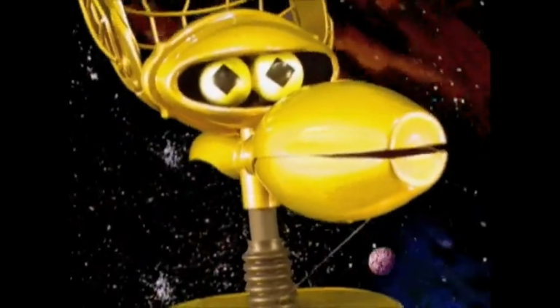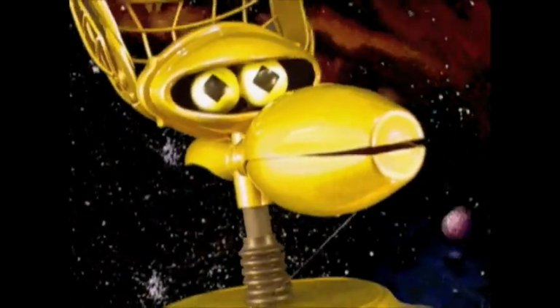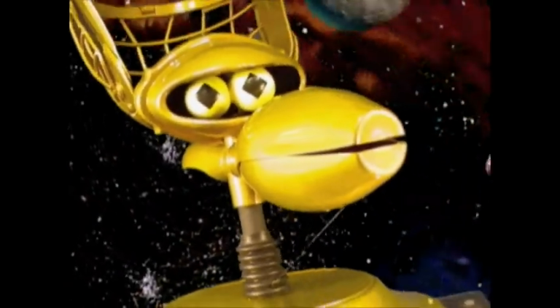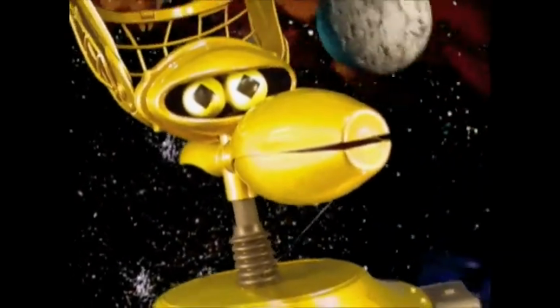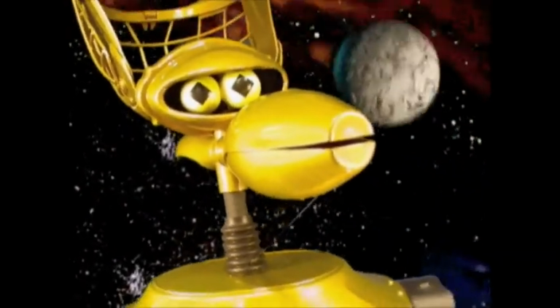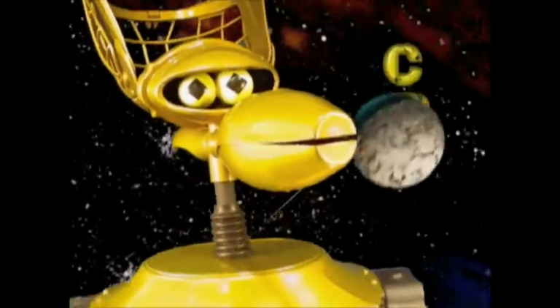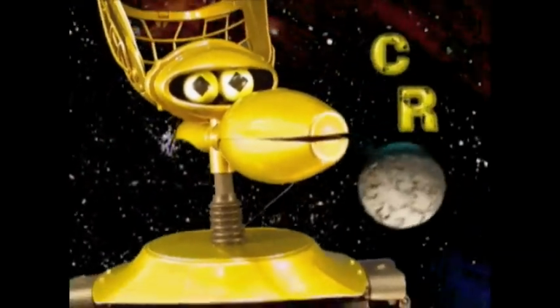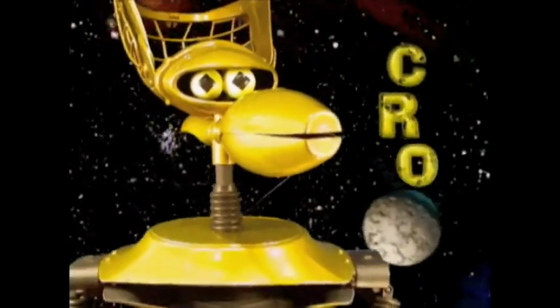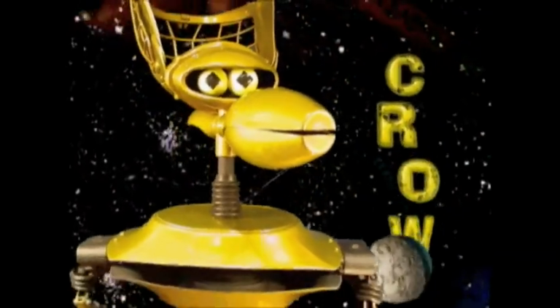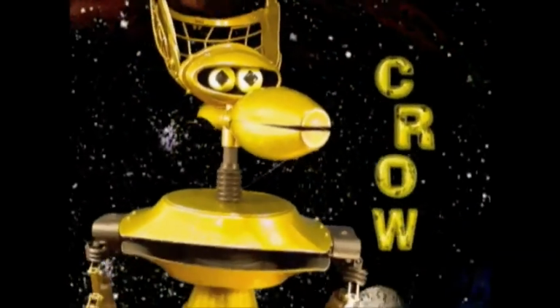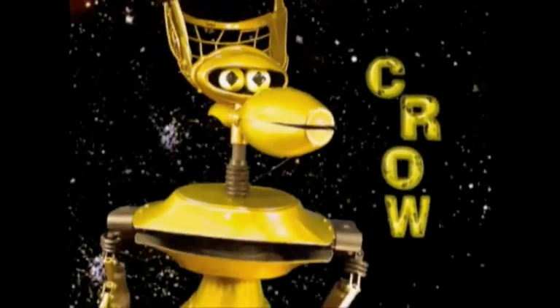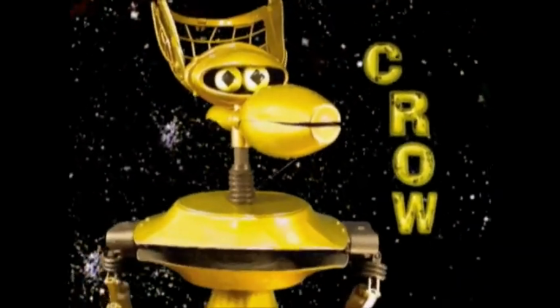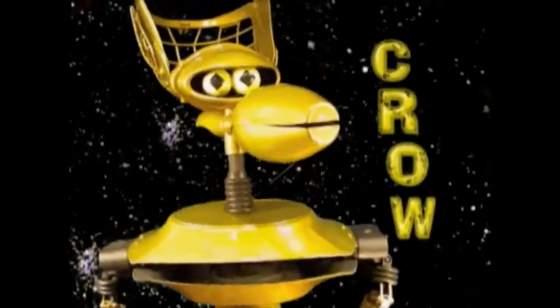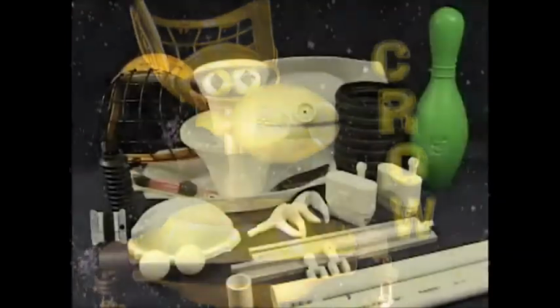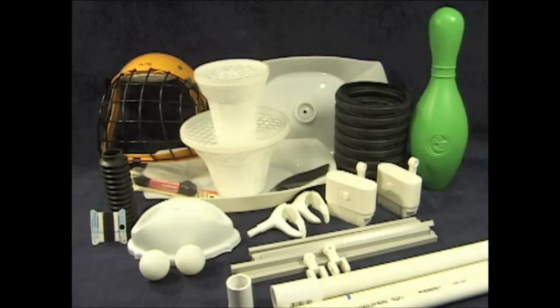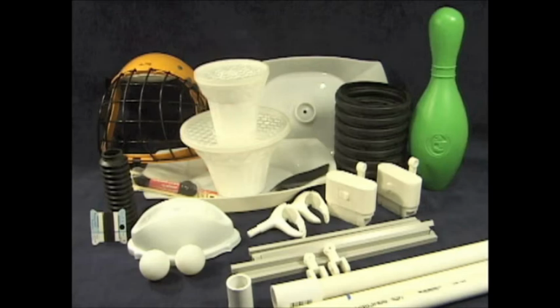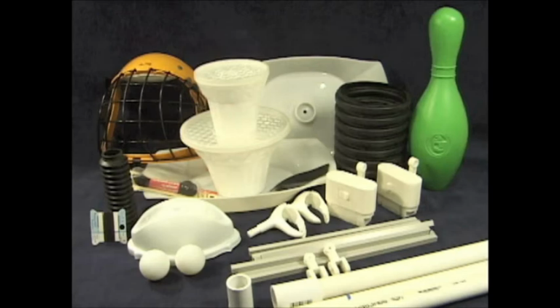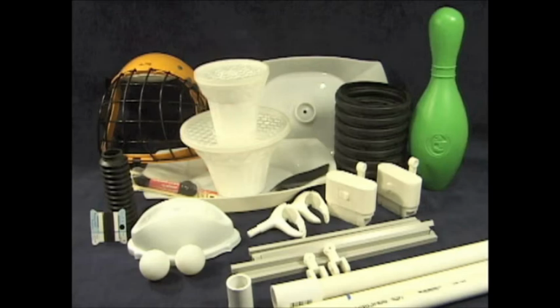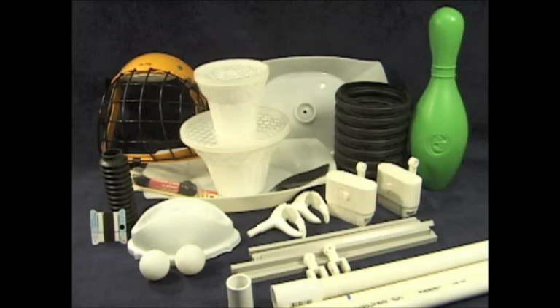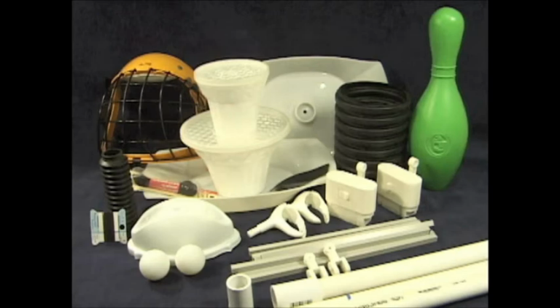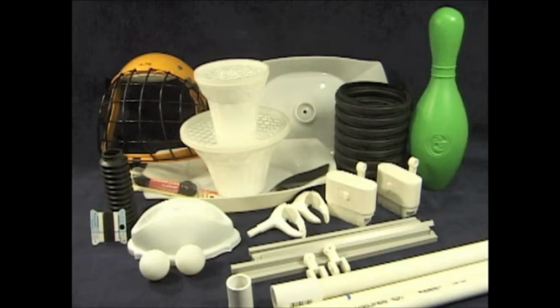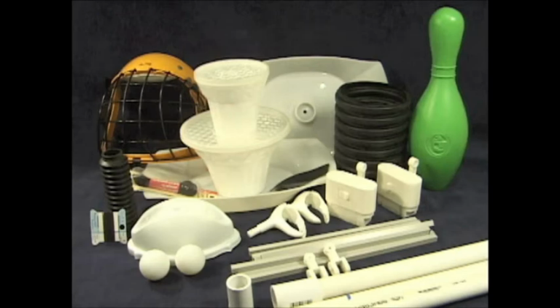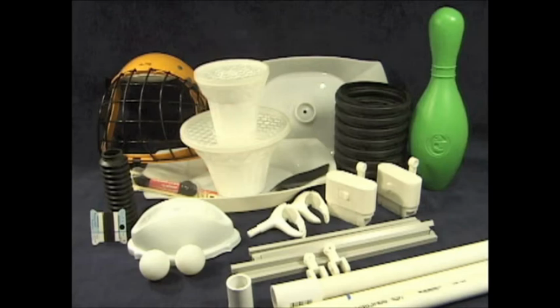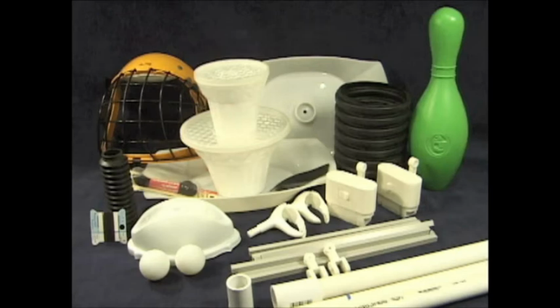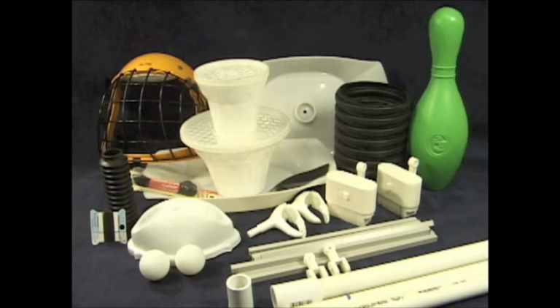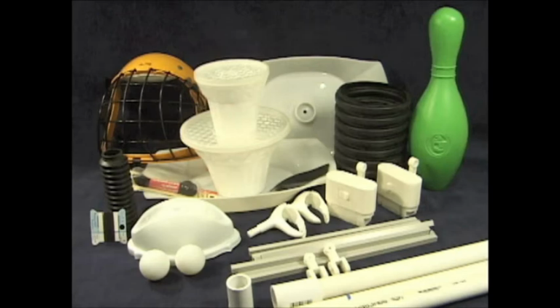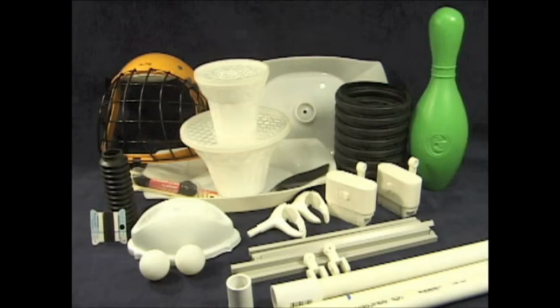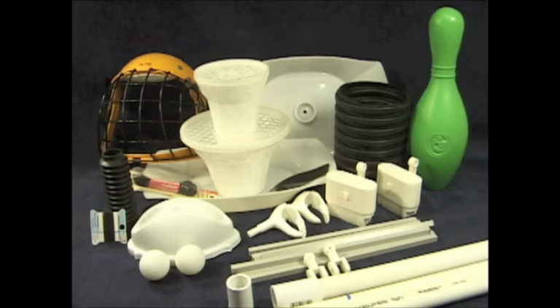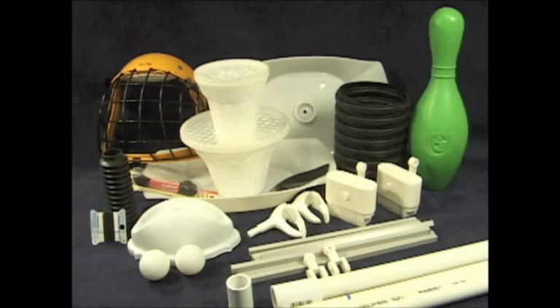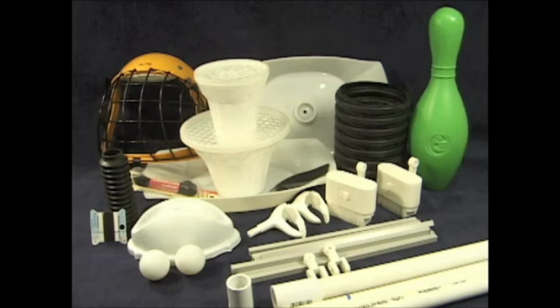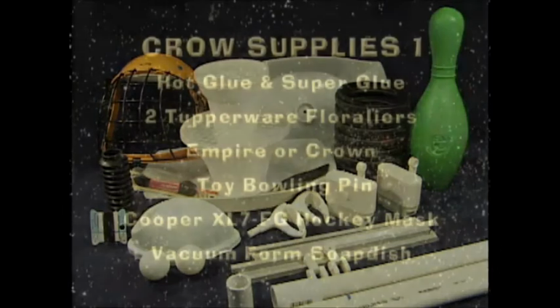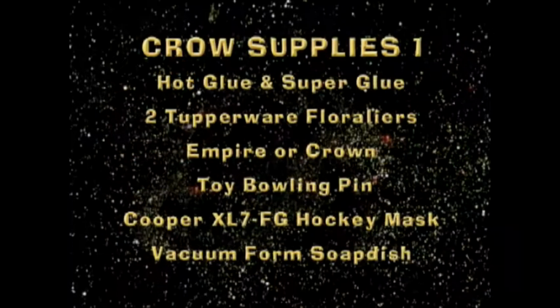Hello and welcome to building Crow T. Robot. He's a little more complicated than Servo, but let's take a look at what you'll need.